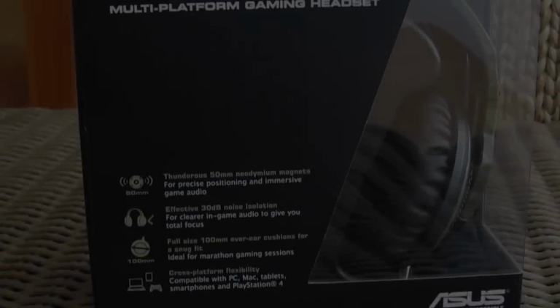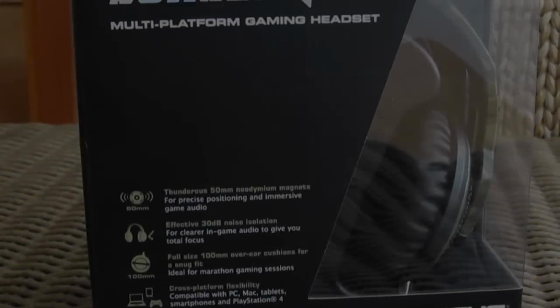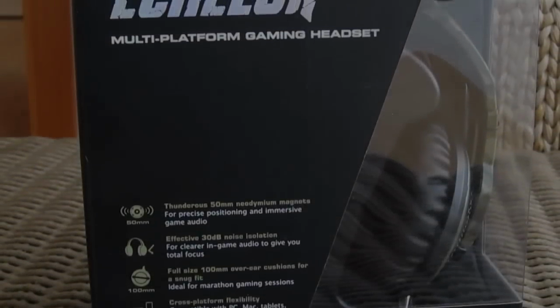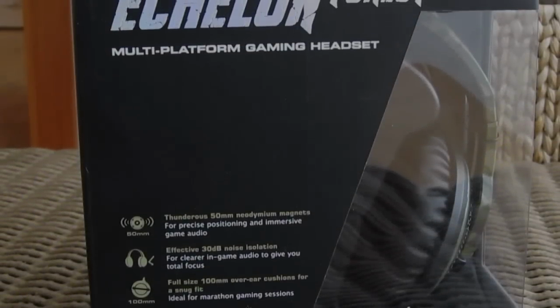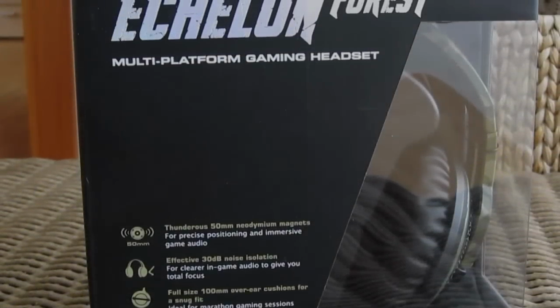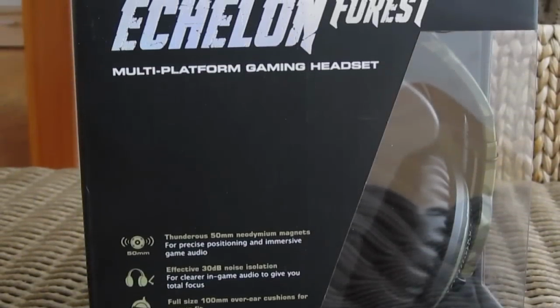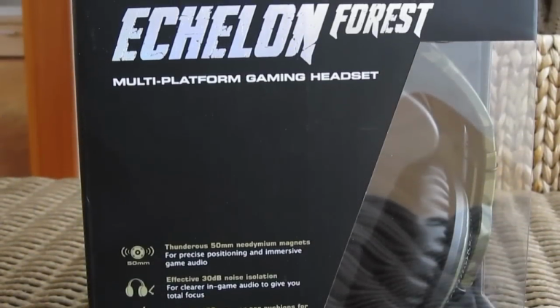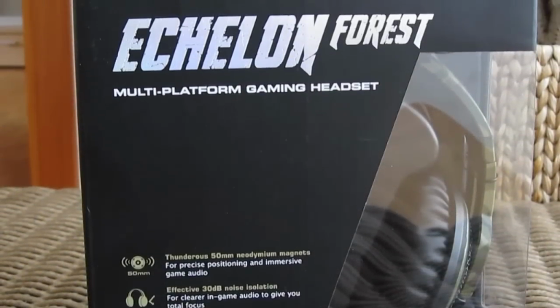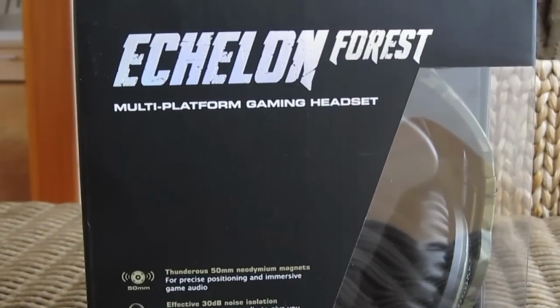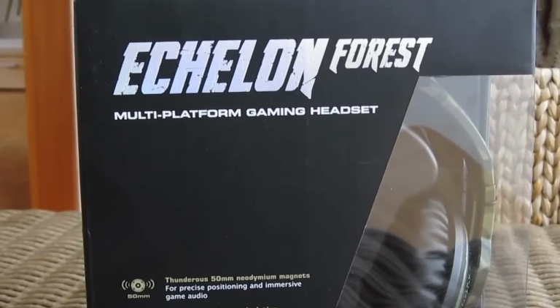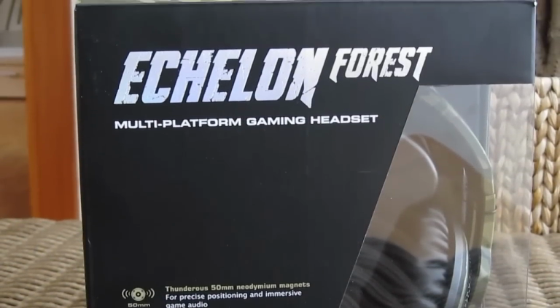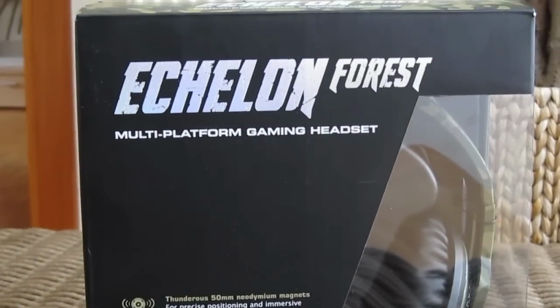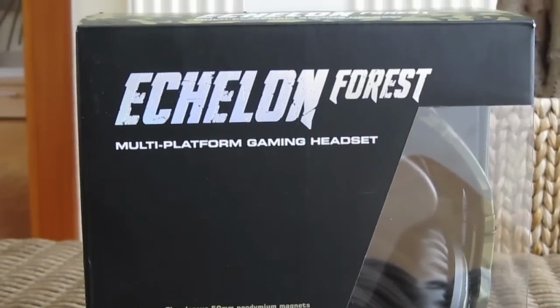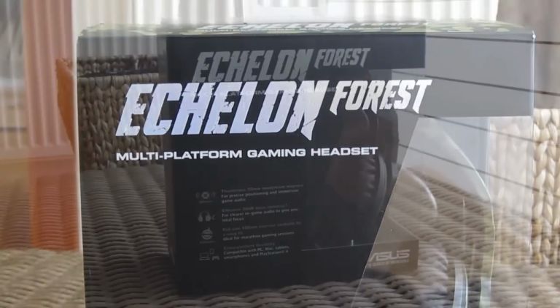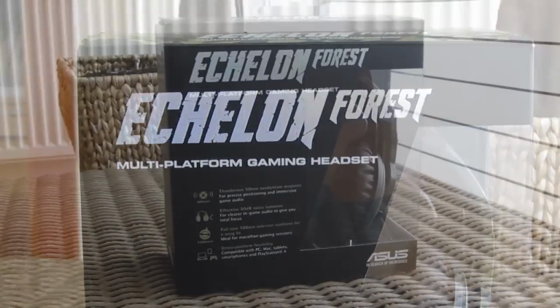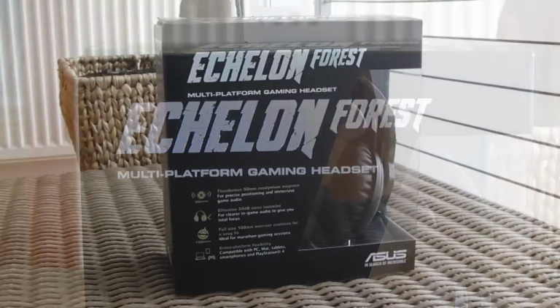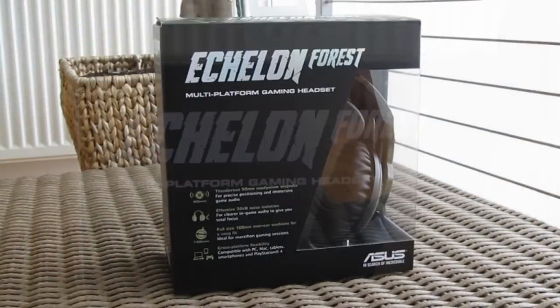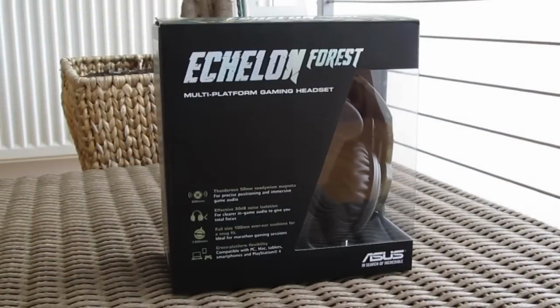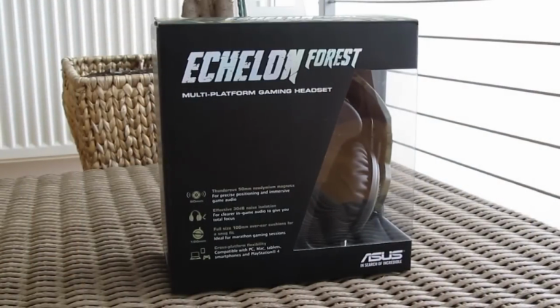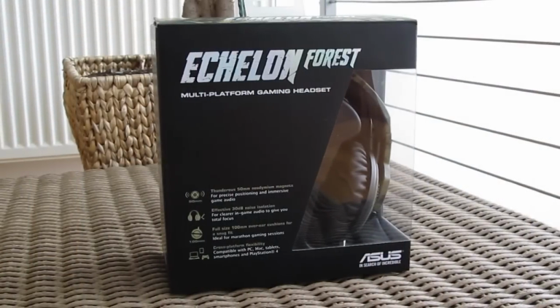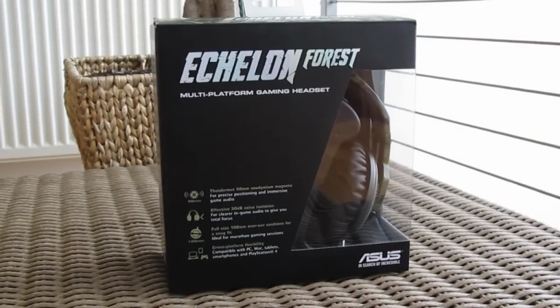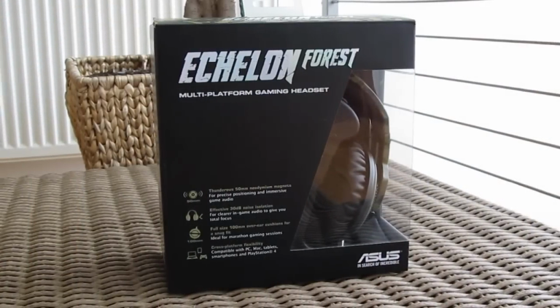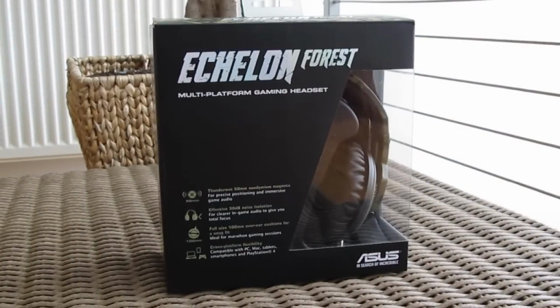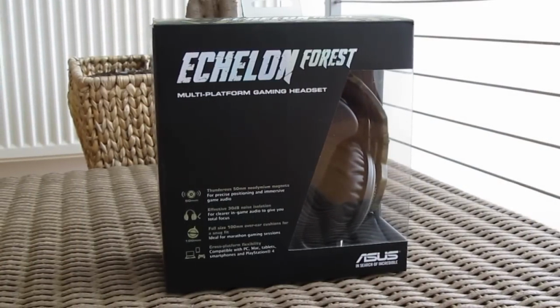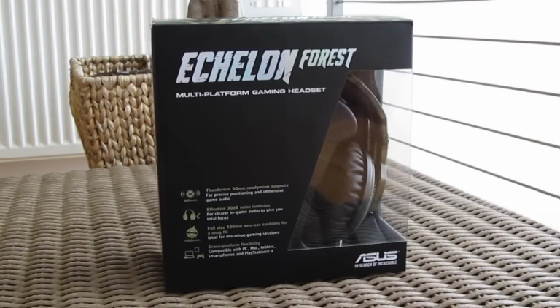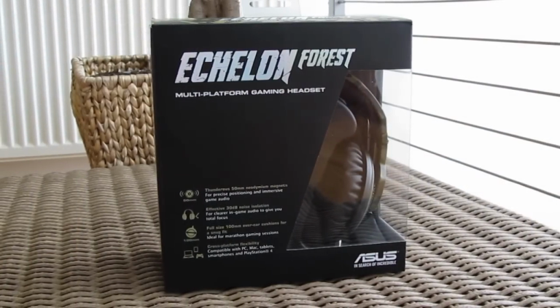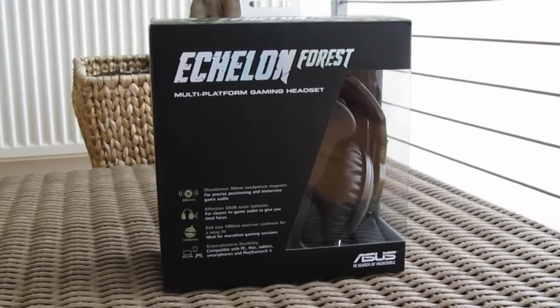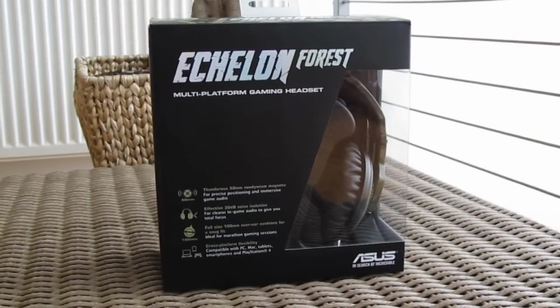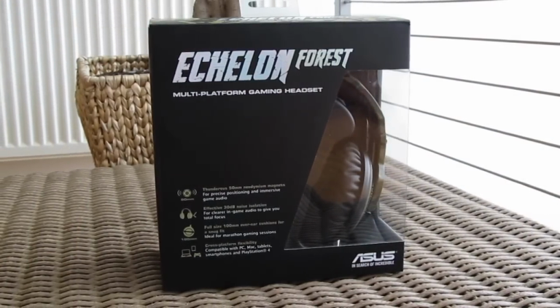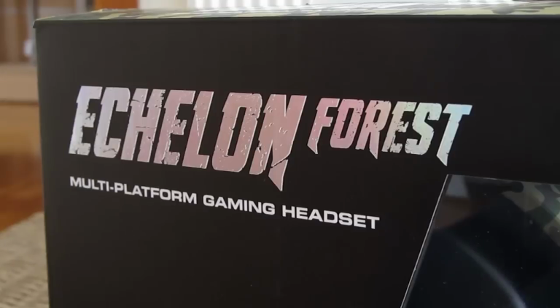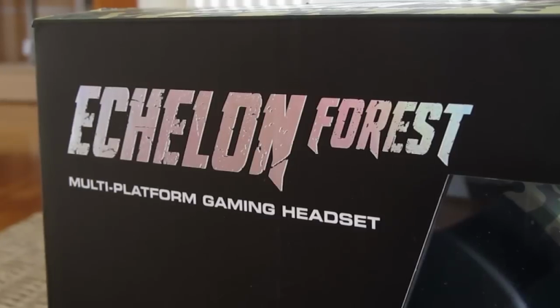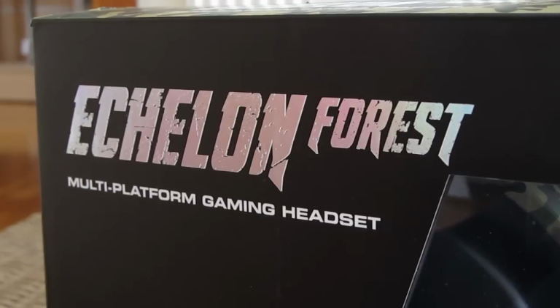Hi guys and welcome back again to the Tectic YouTube channel. Today we are going to take a look at the ASUS Echelon 4S gaming headset.